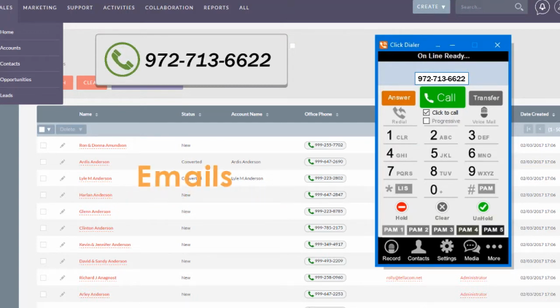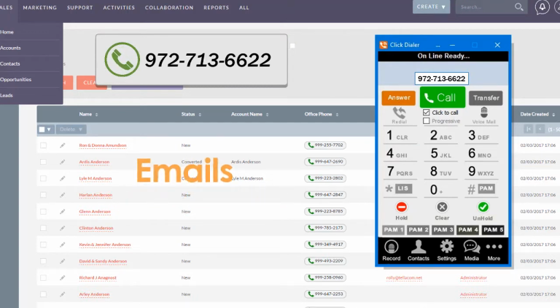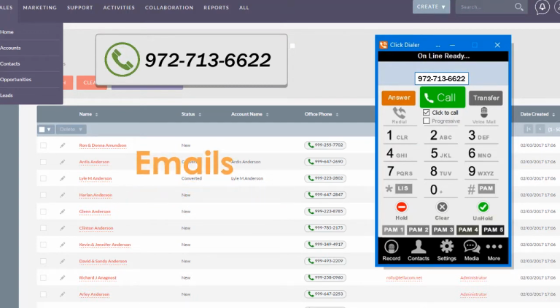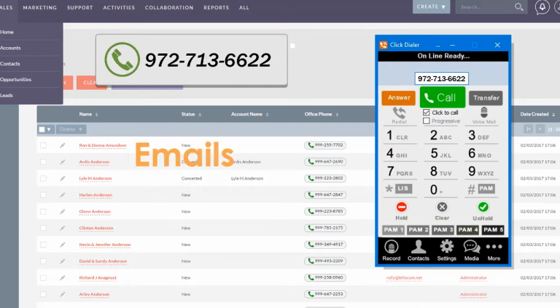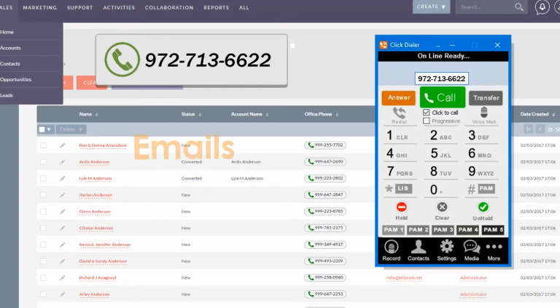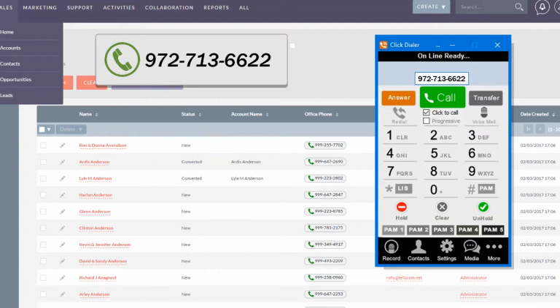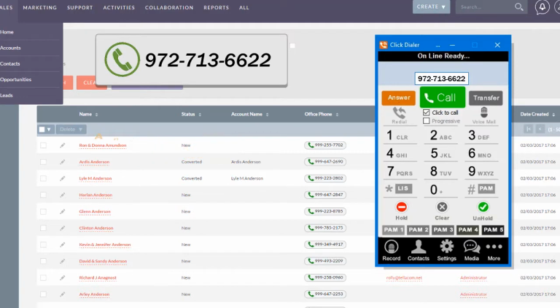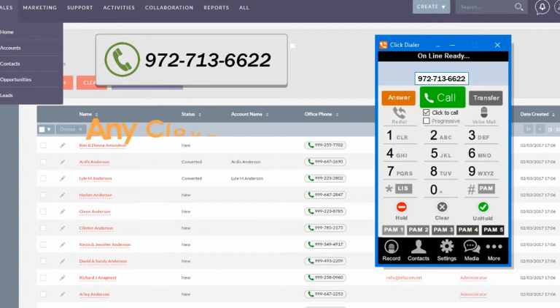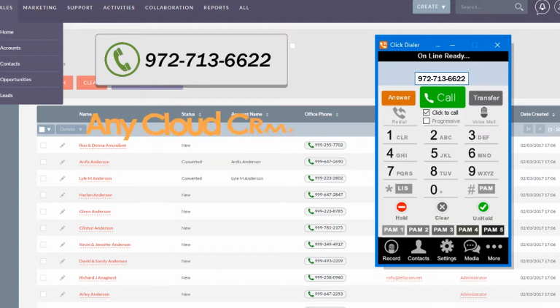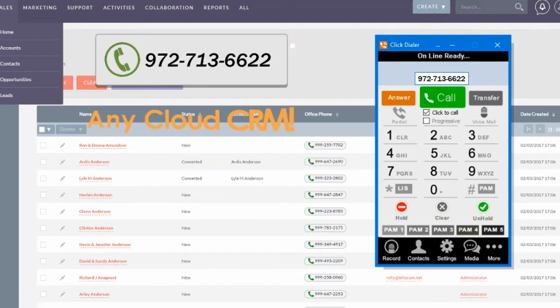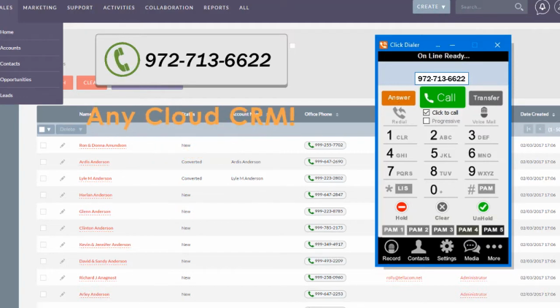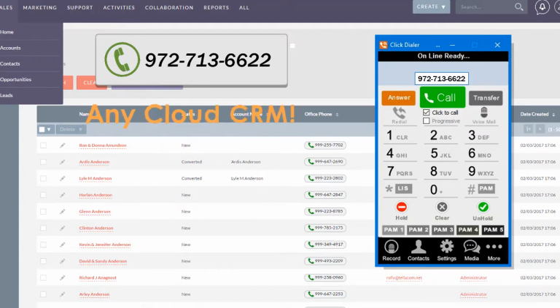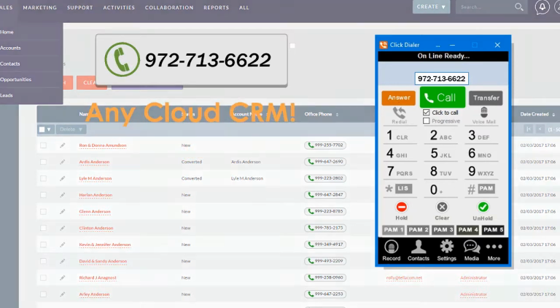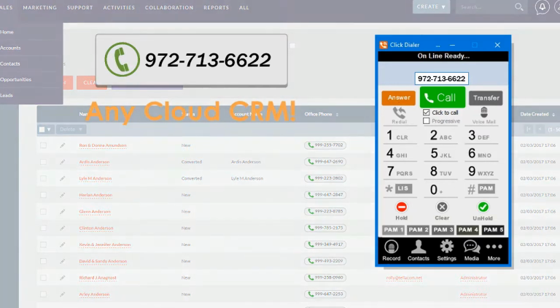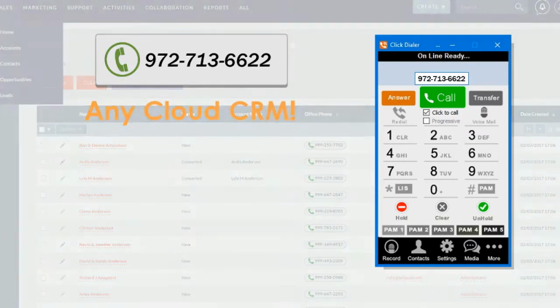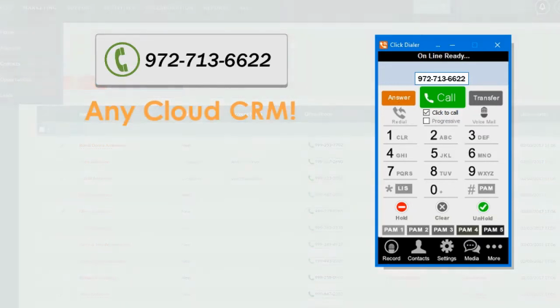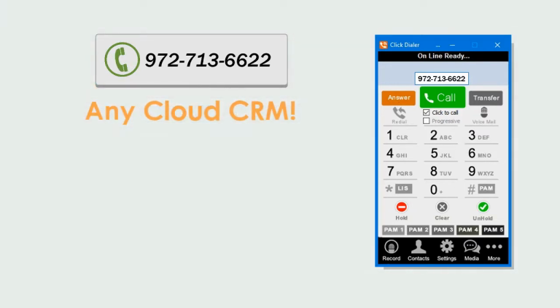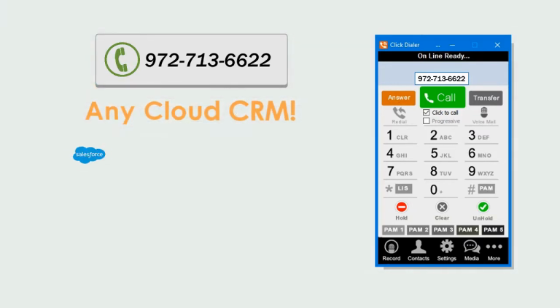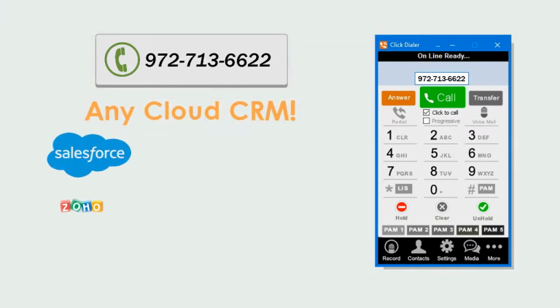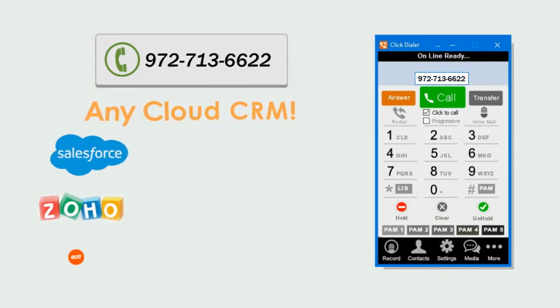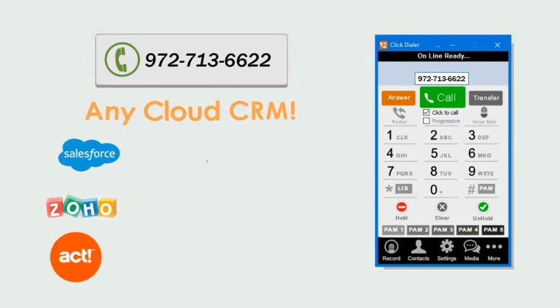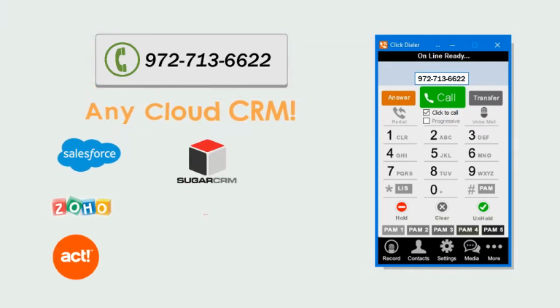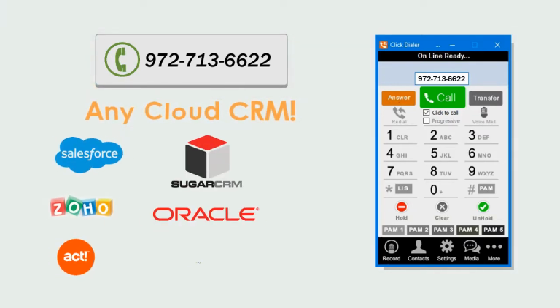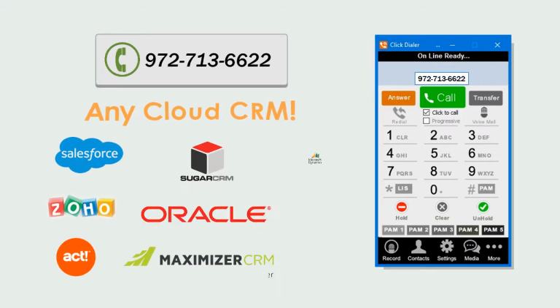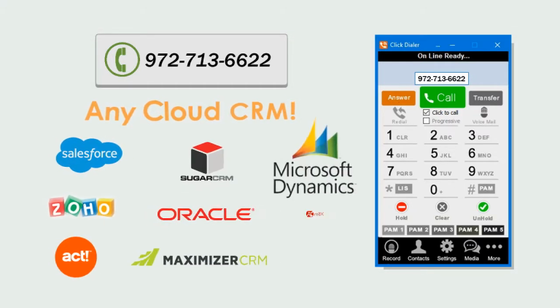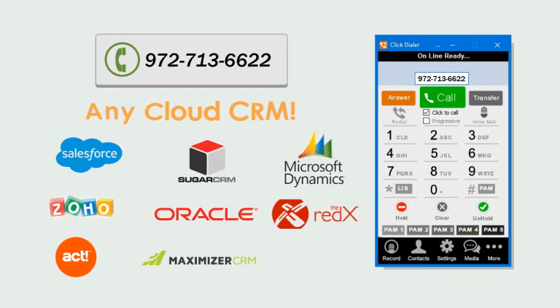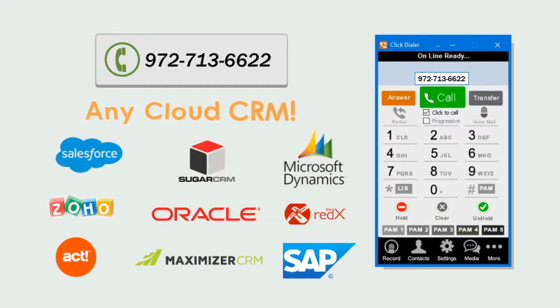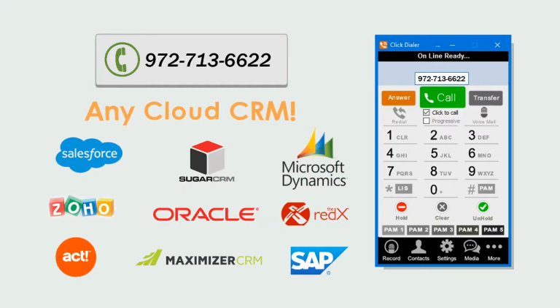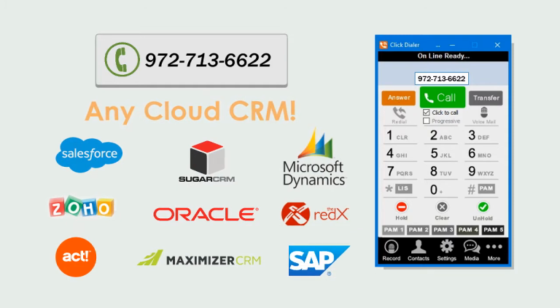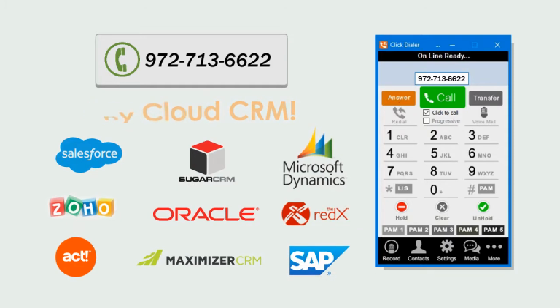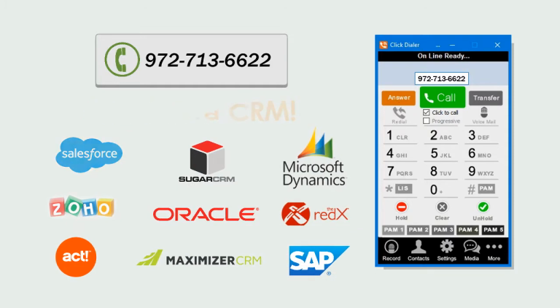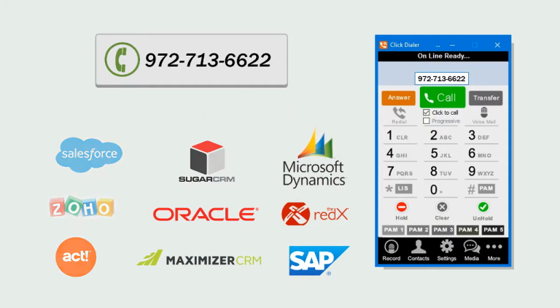It's the perfect solution for dialing phone numbers inside spreadsheets, emails, and virtually any cloud CRM, such as Salesforce, Zoho, Act, Sugar, and more.